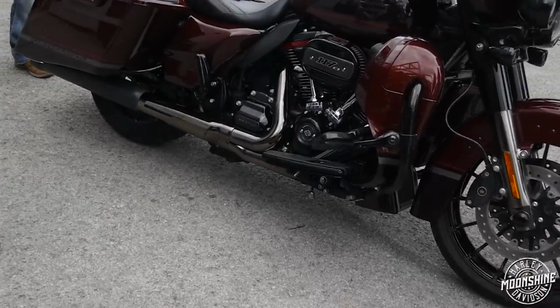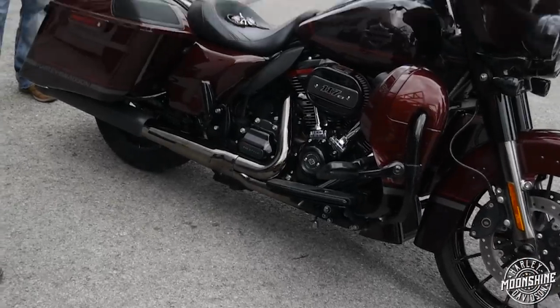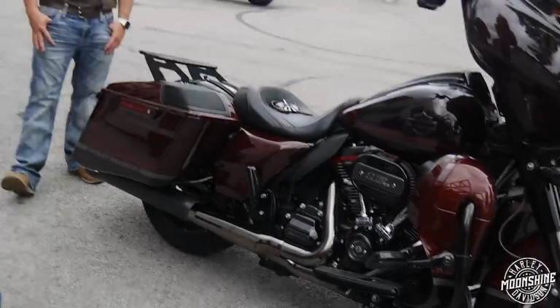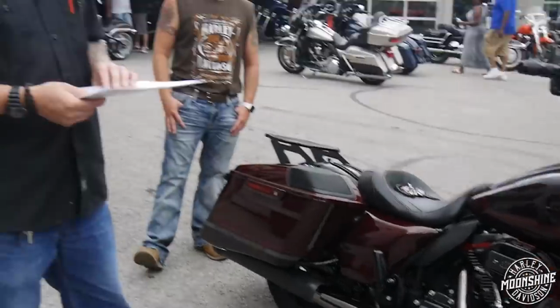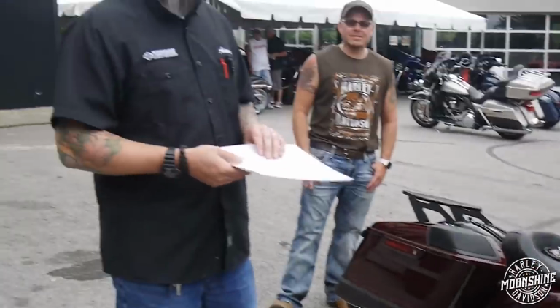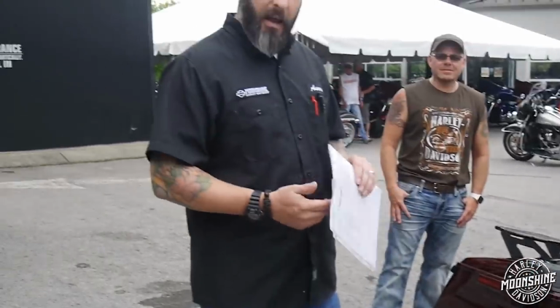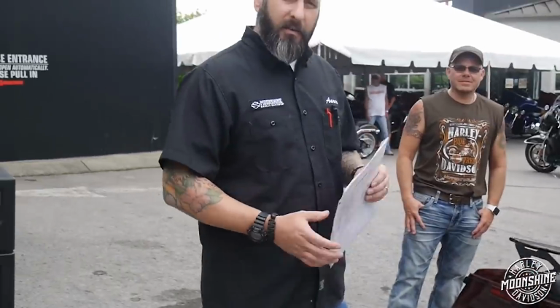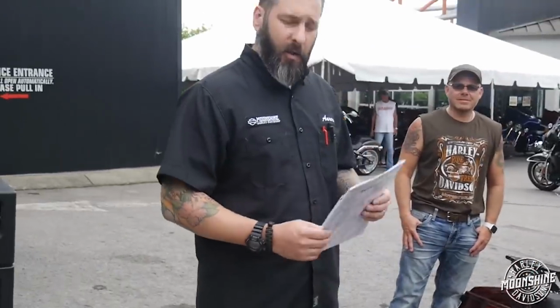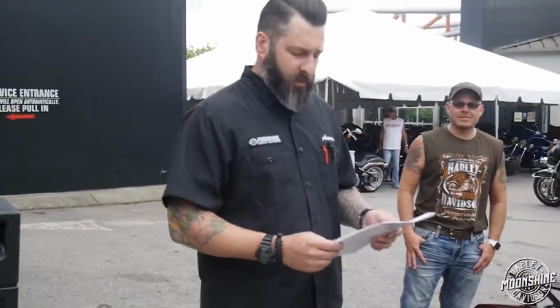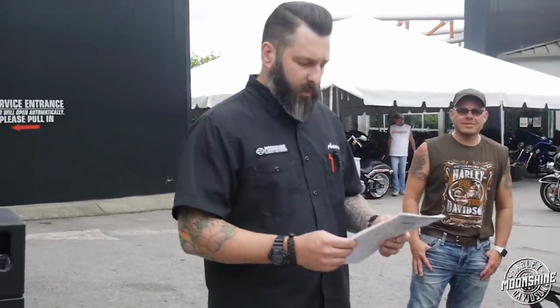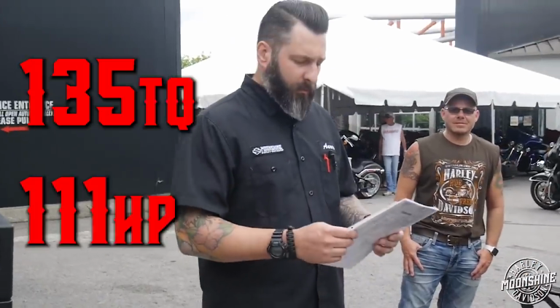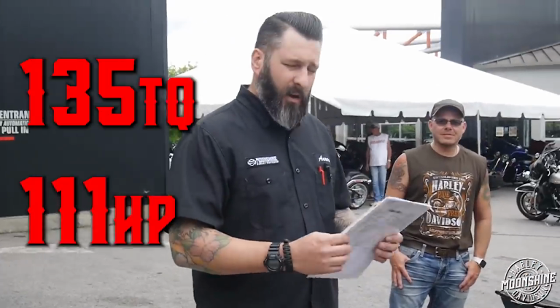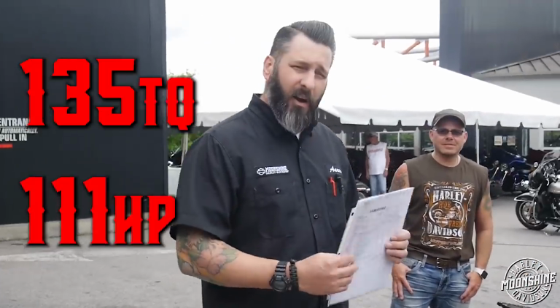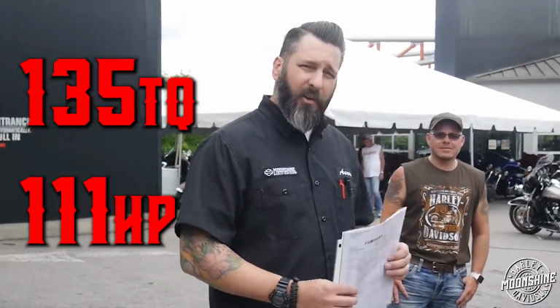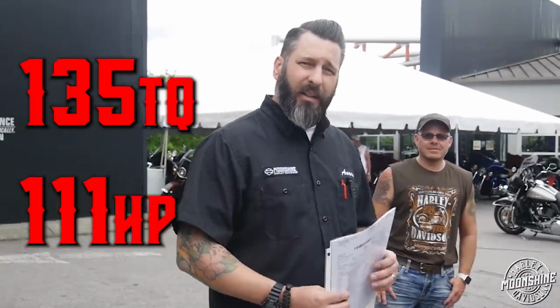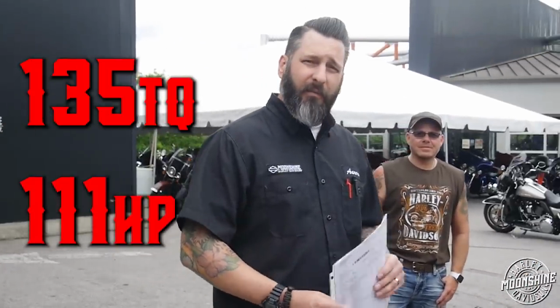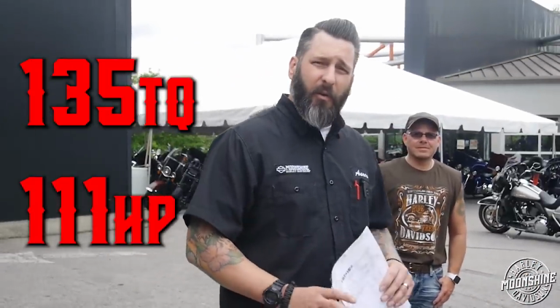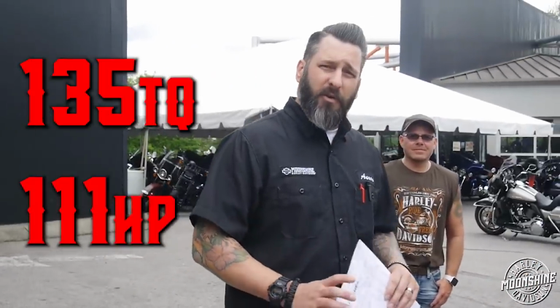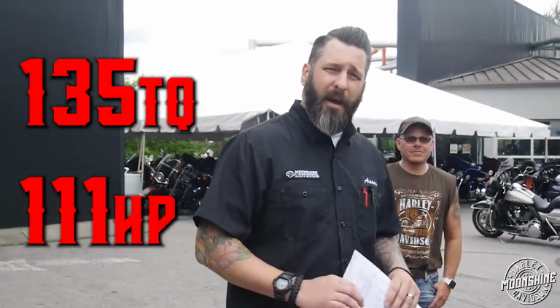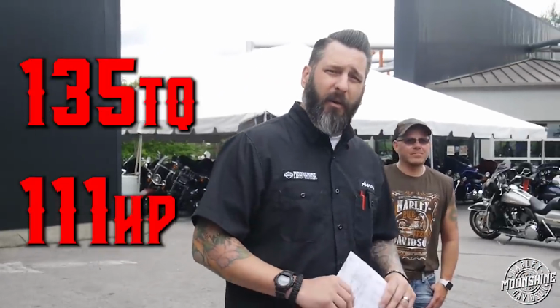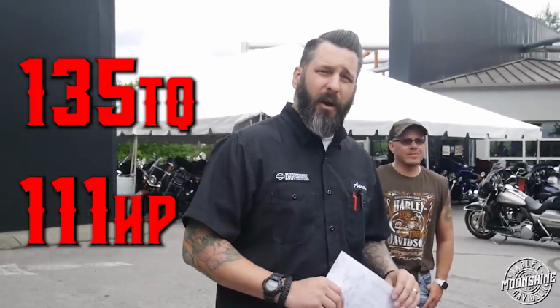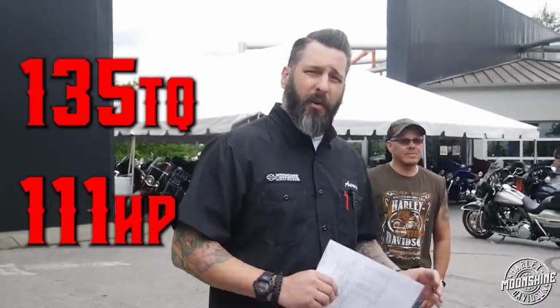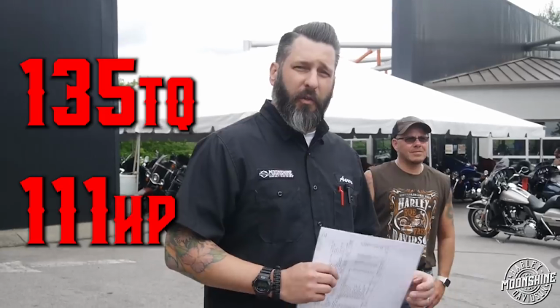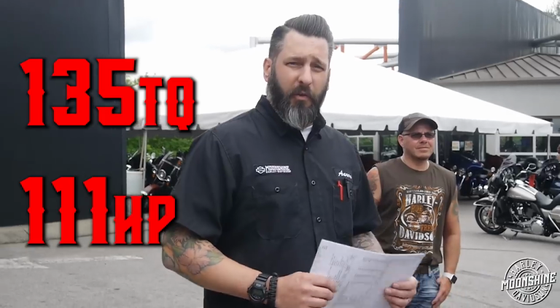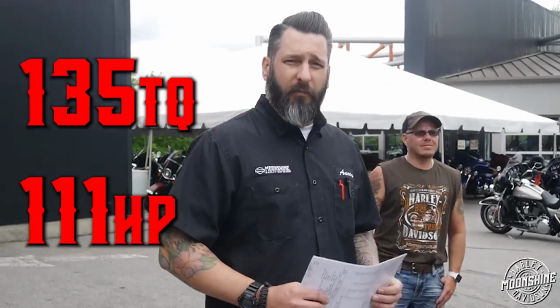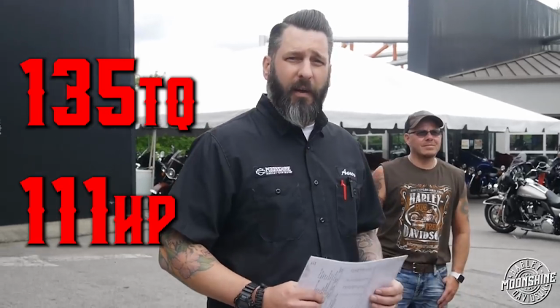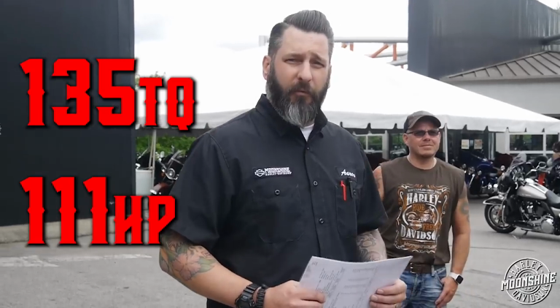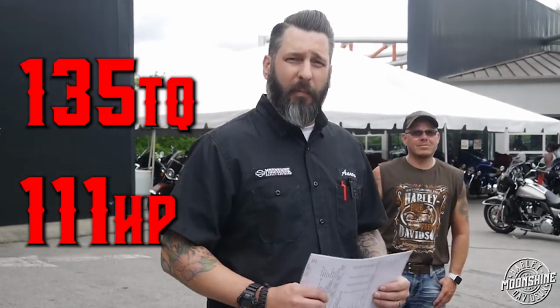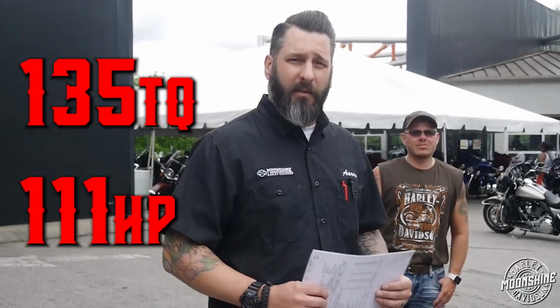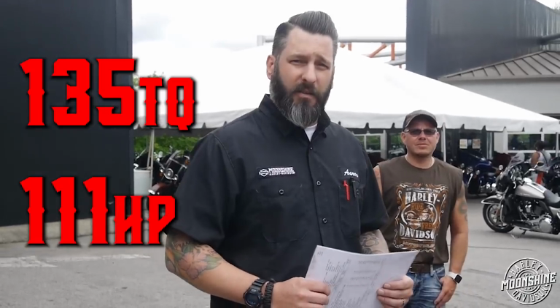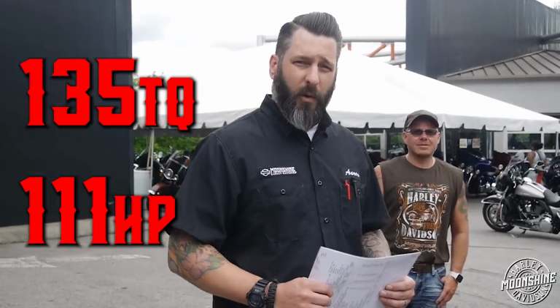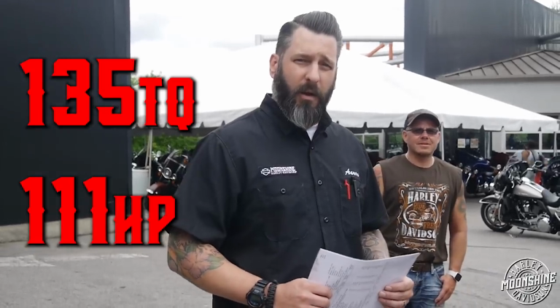This bike turned out super sweet — made 111 horsepower and 135 foot-pounds of torque.